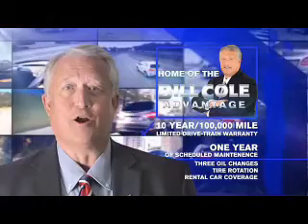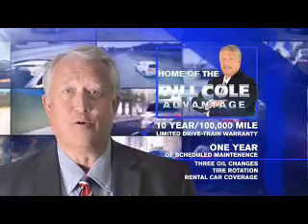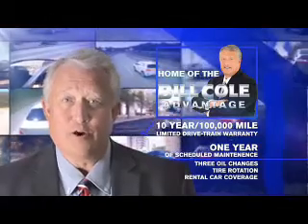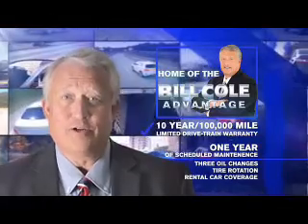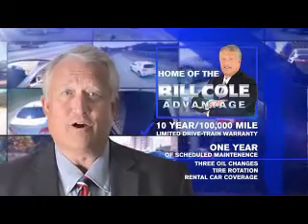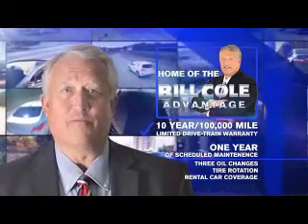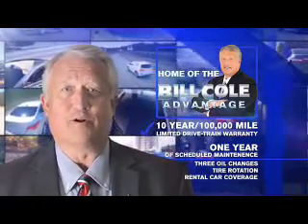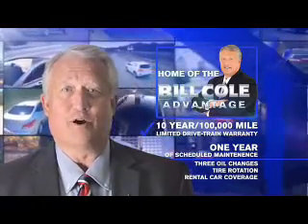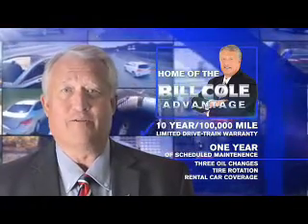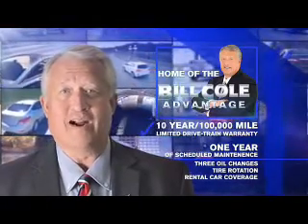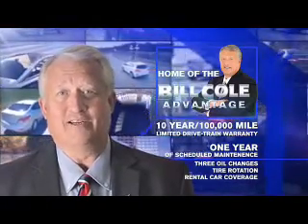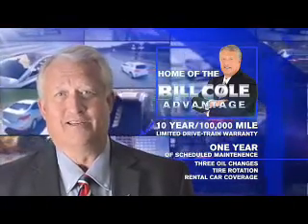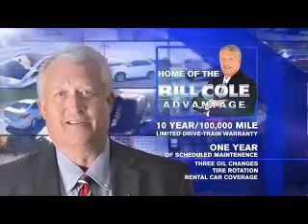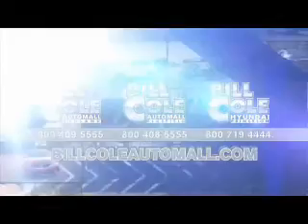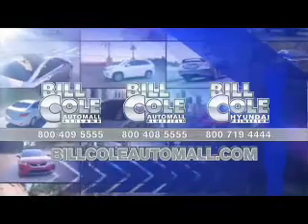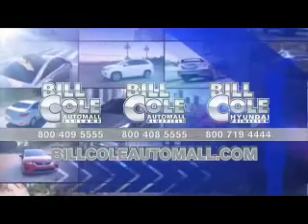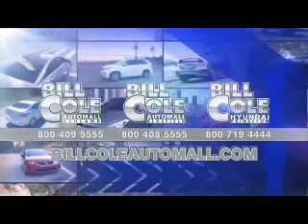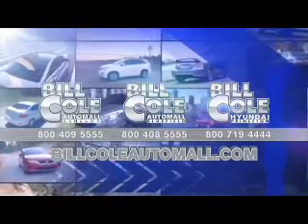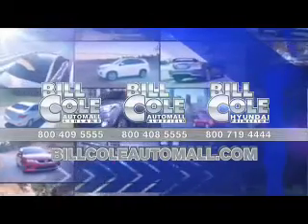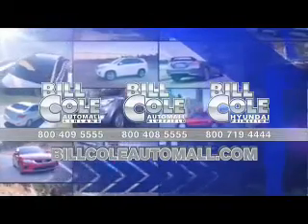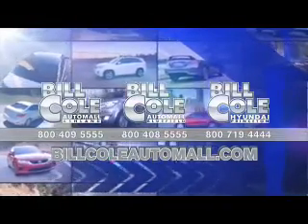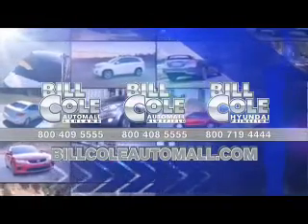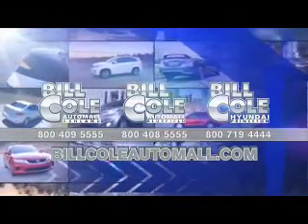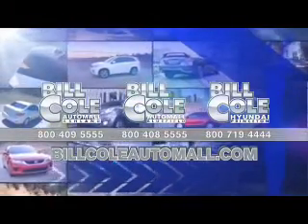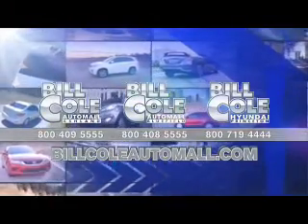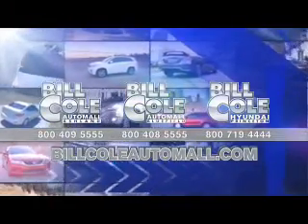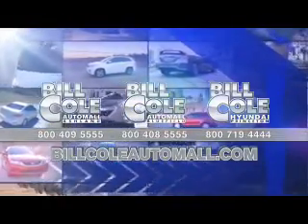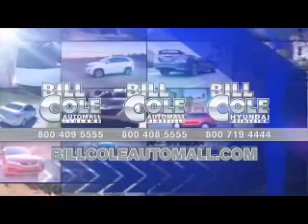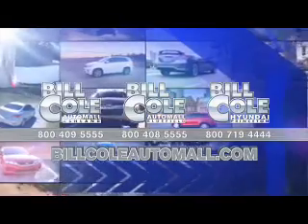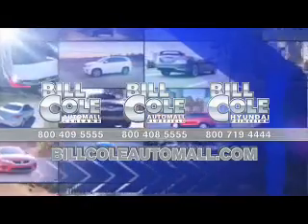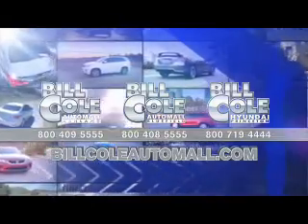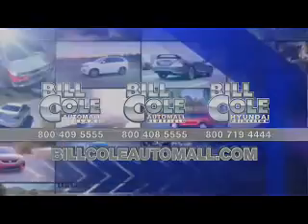Don't you deserve the Bill Cole advantage? Thank you very much. Congratulations, thank you very much.